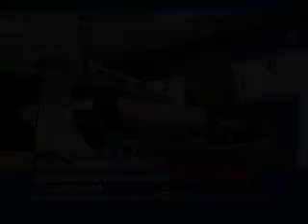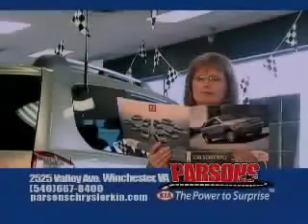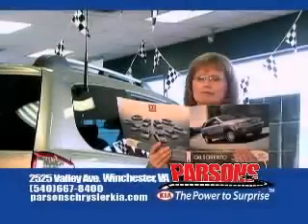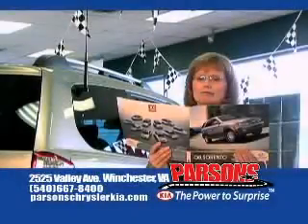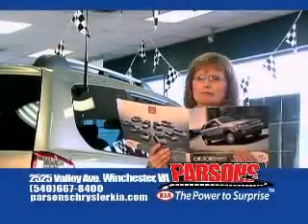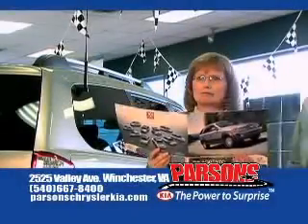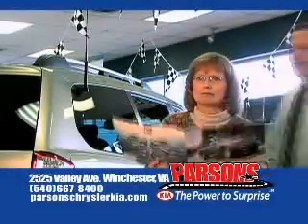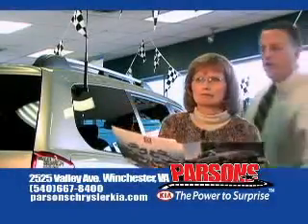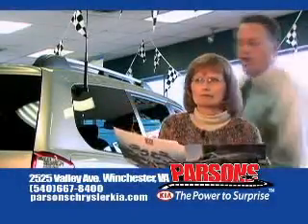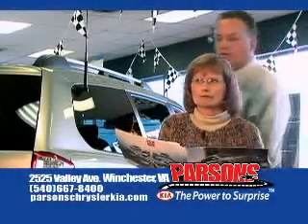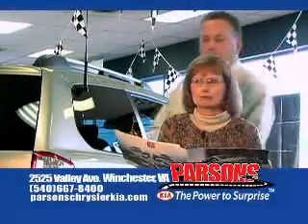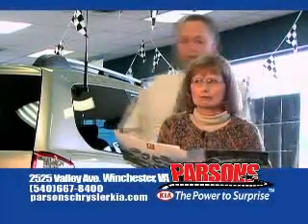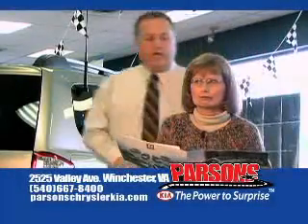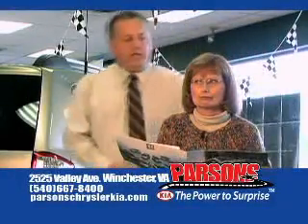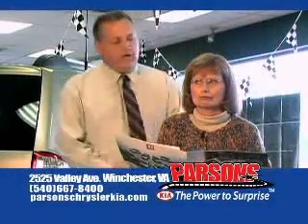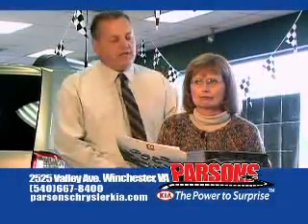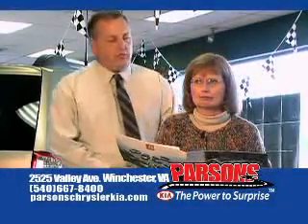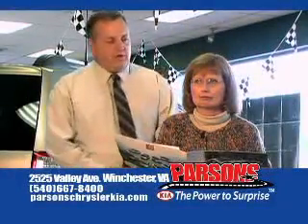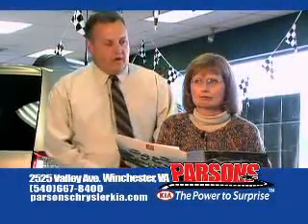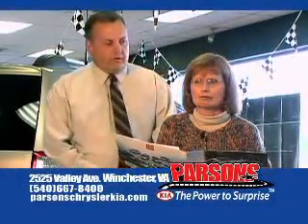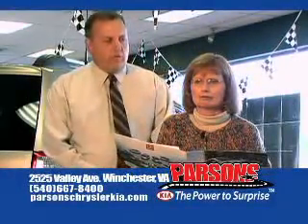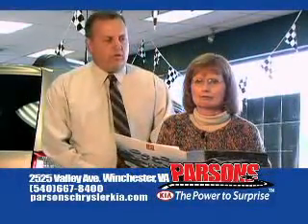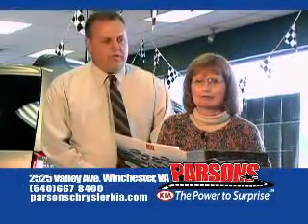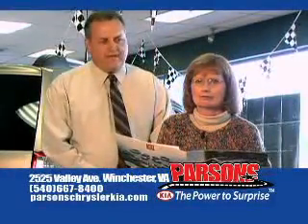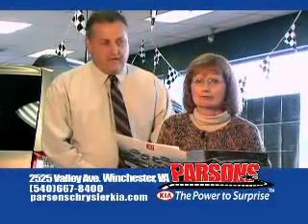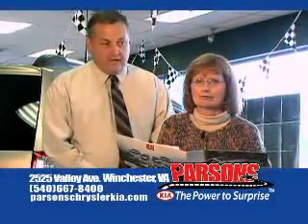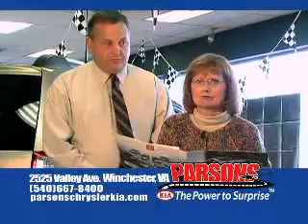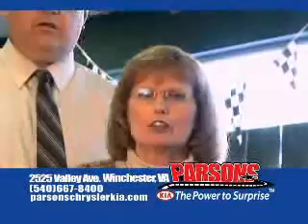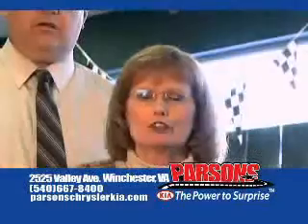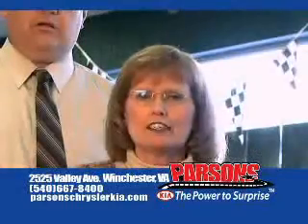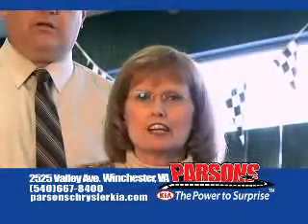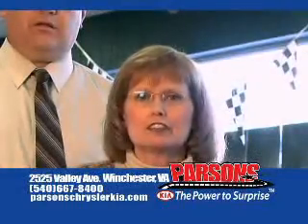Leslie, people are beginning to talk. We need to be nicer to one another. What do you think, dear? You're right, David.